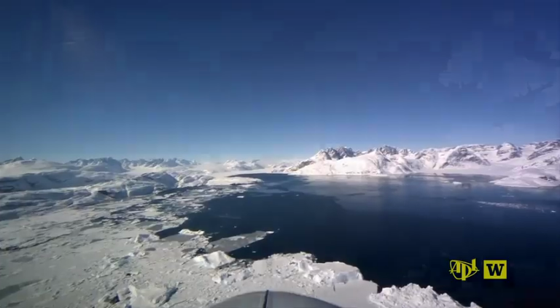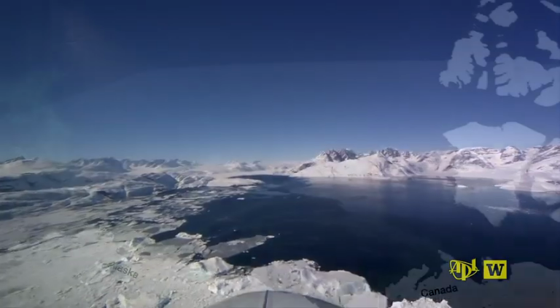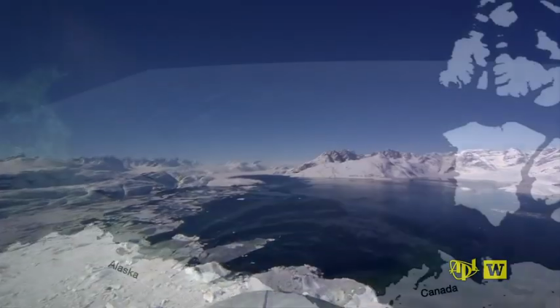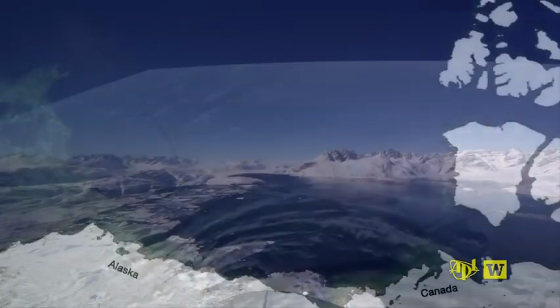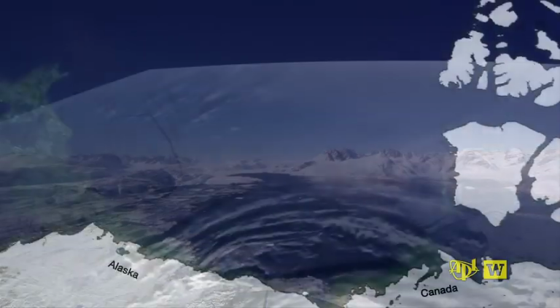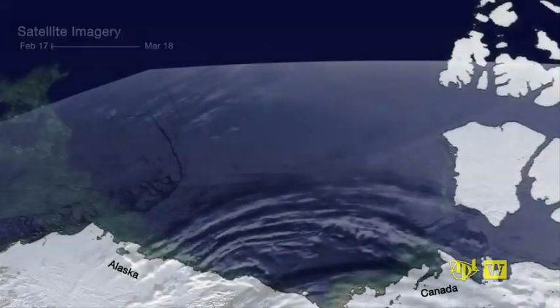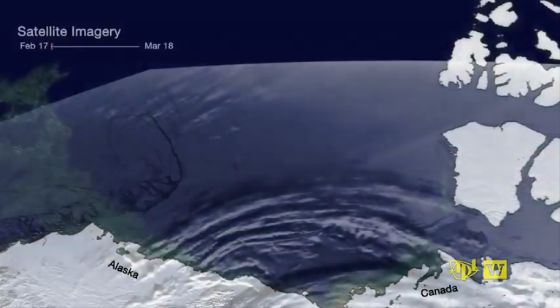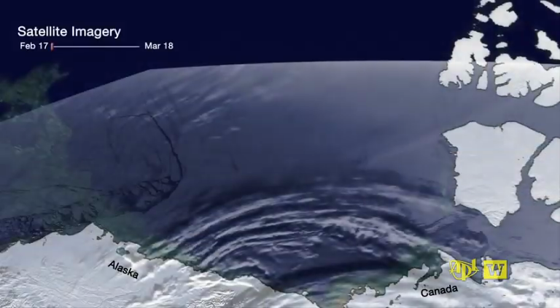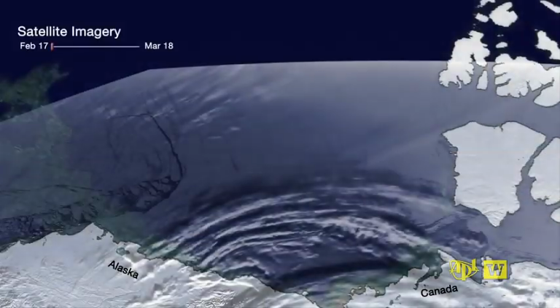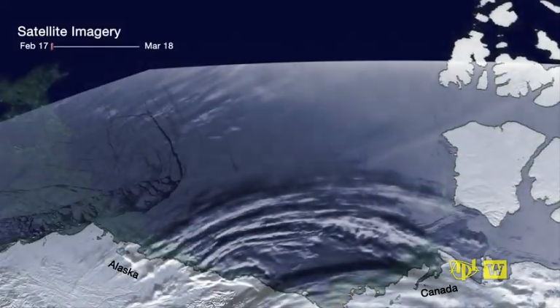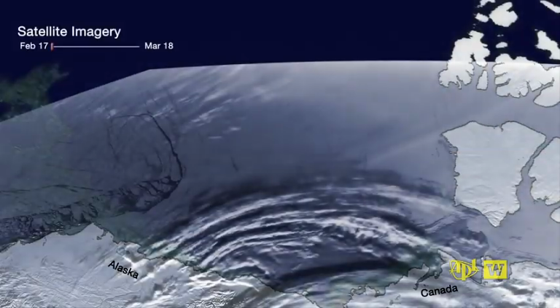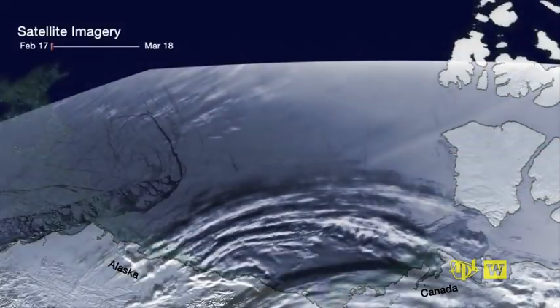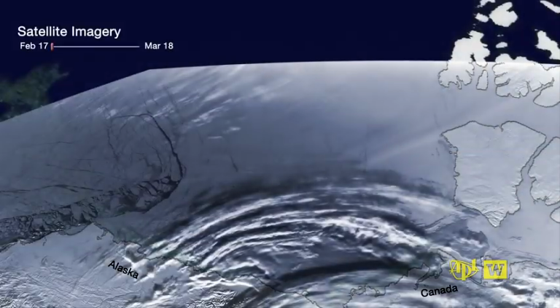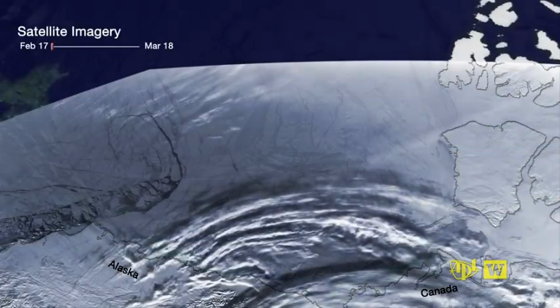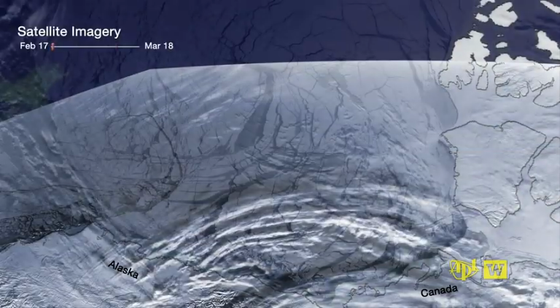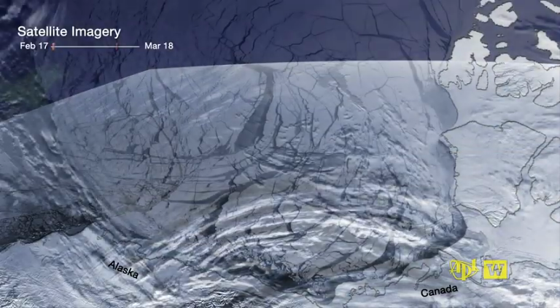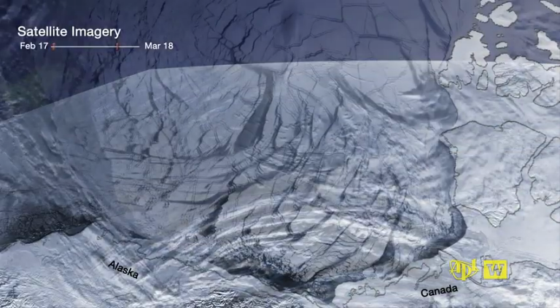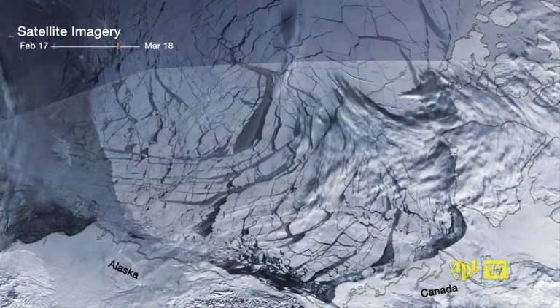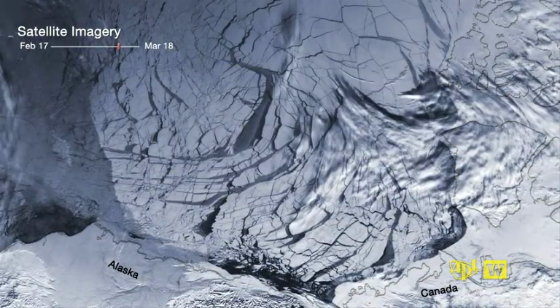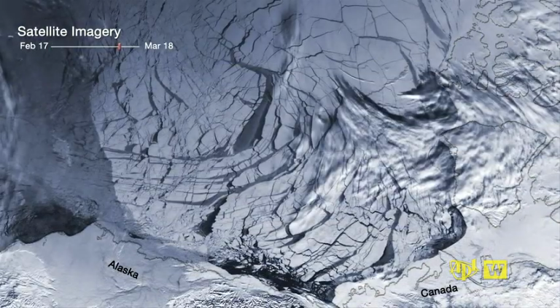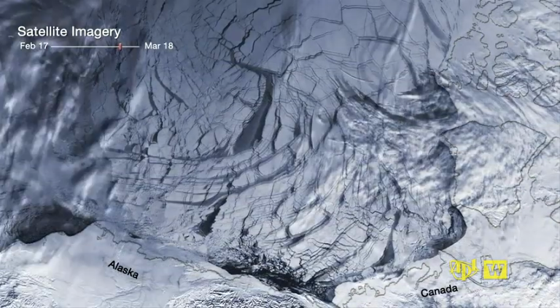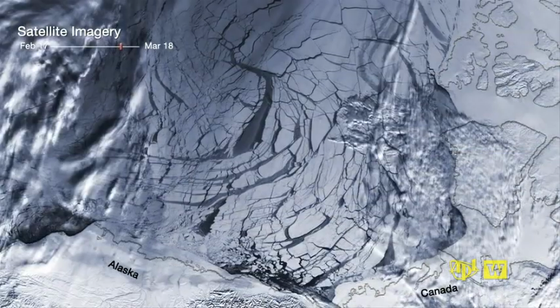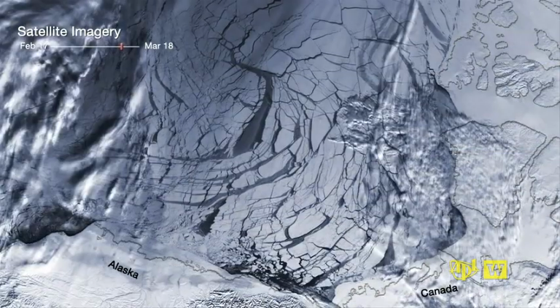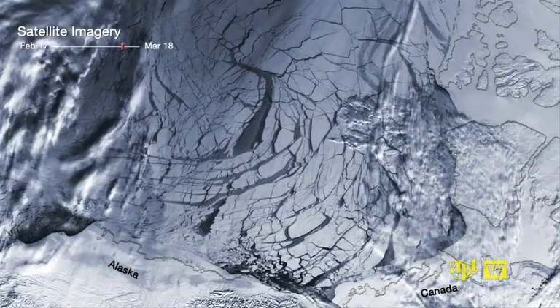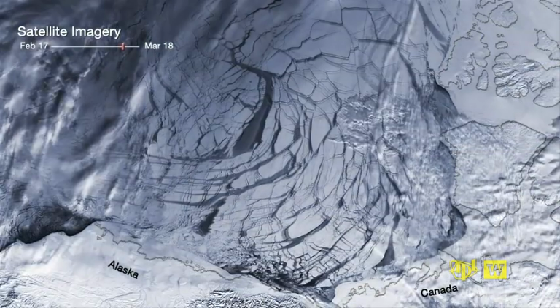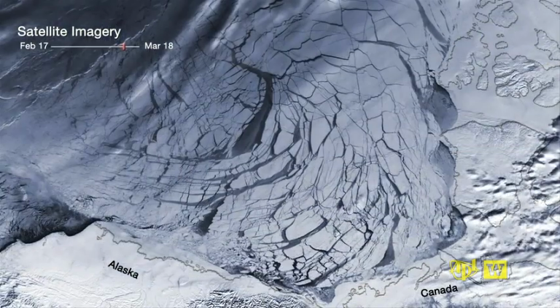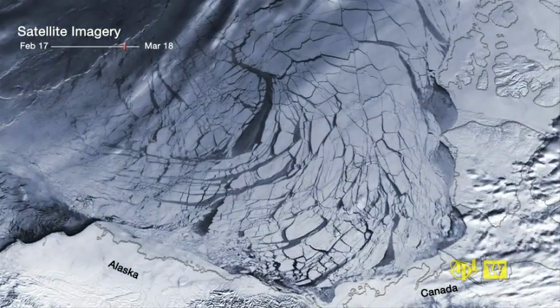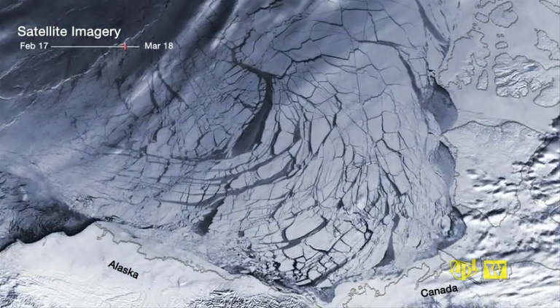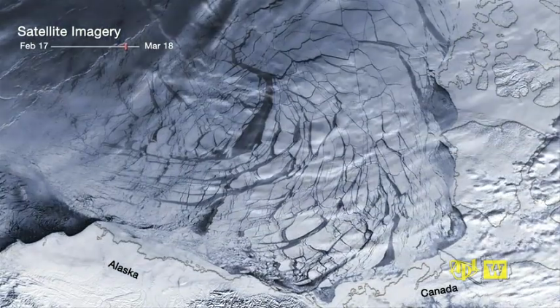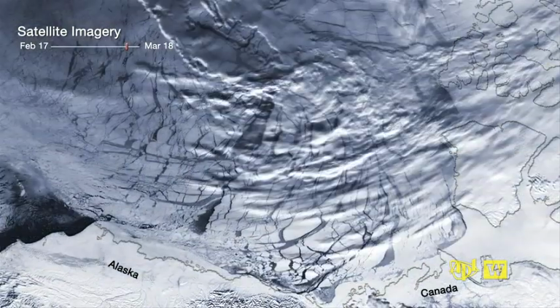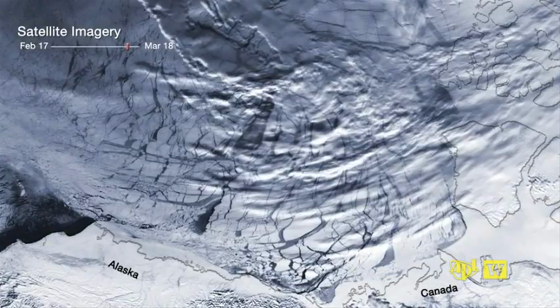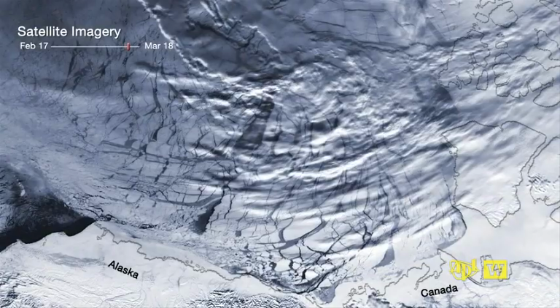More open water means more waves. Wind-driven waves can break up sea ice, hastening melting.